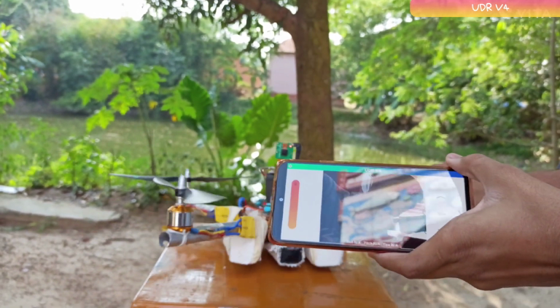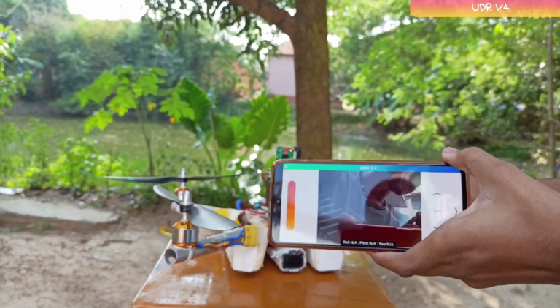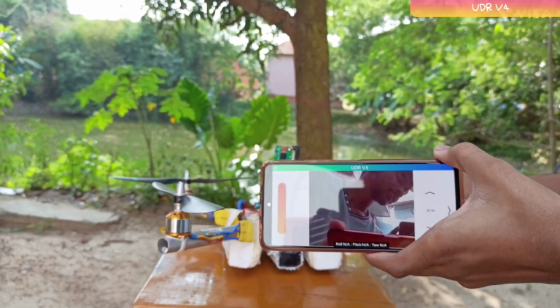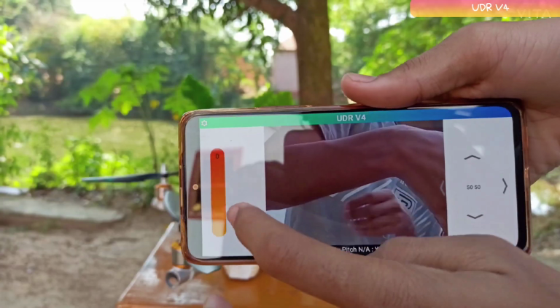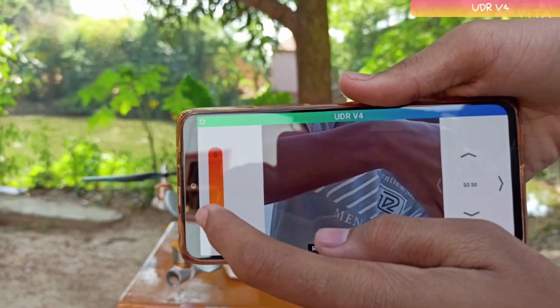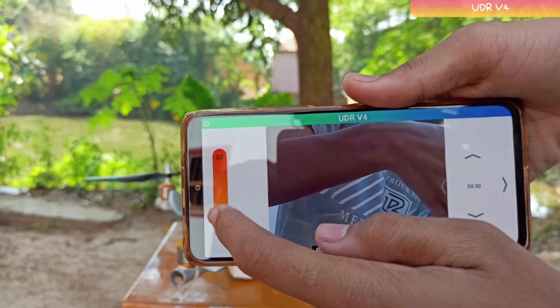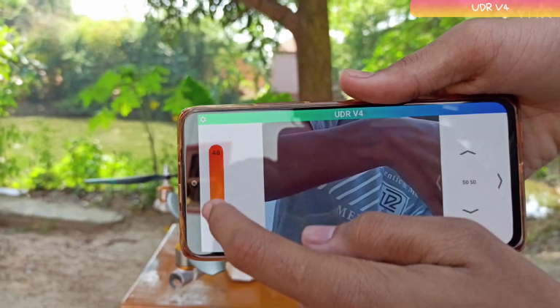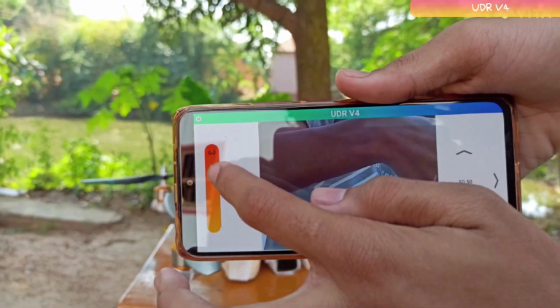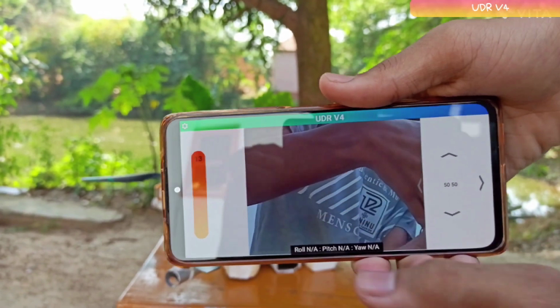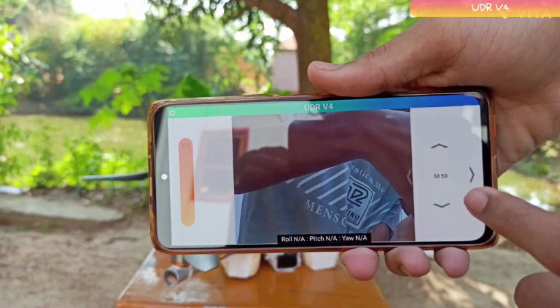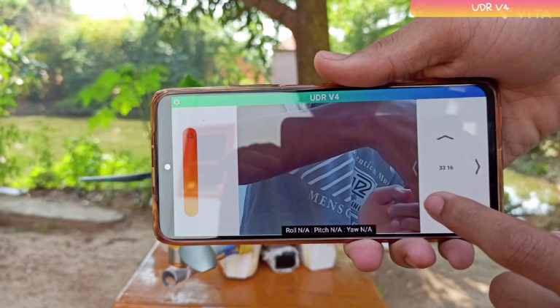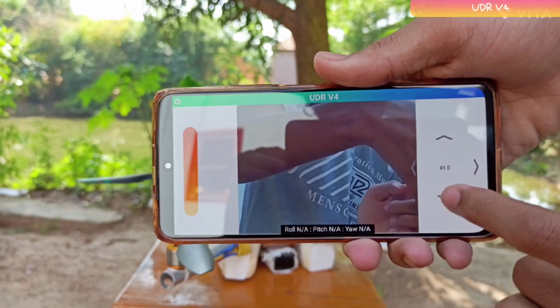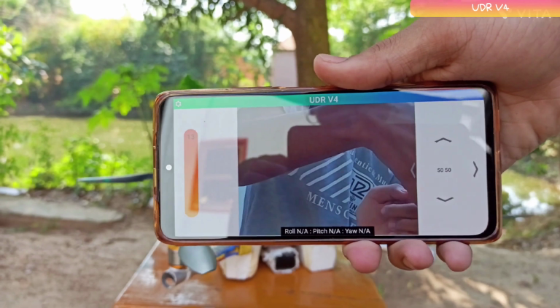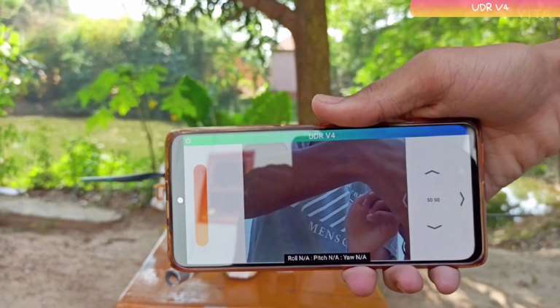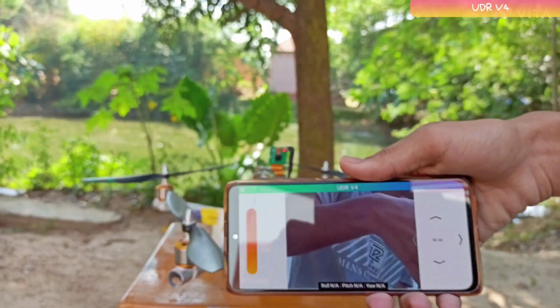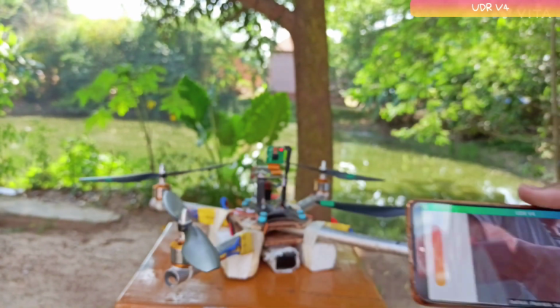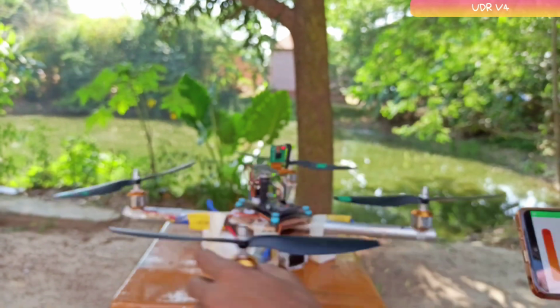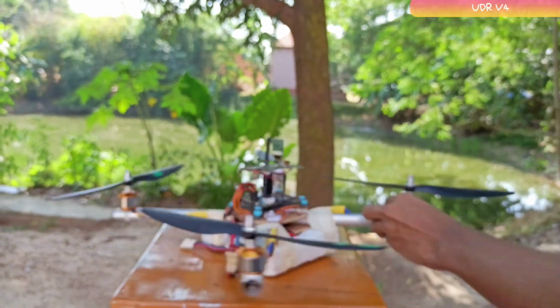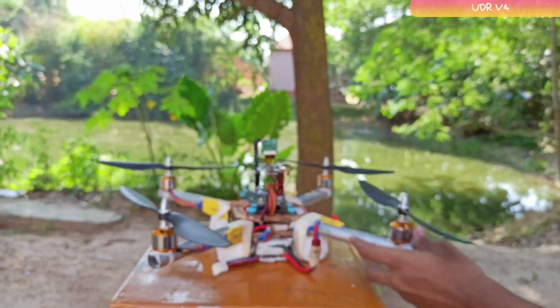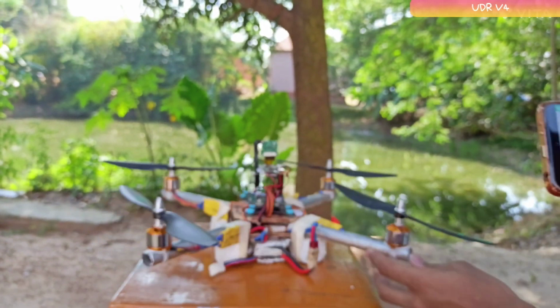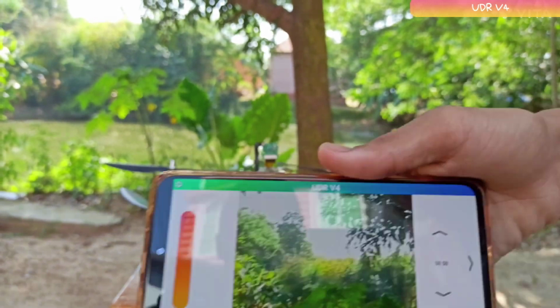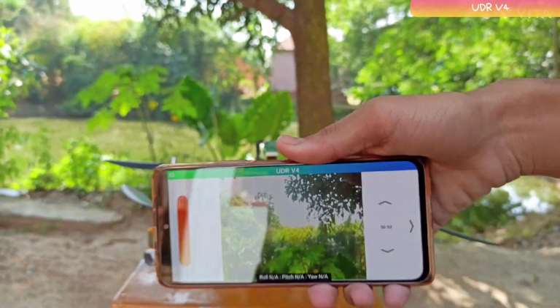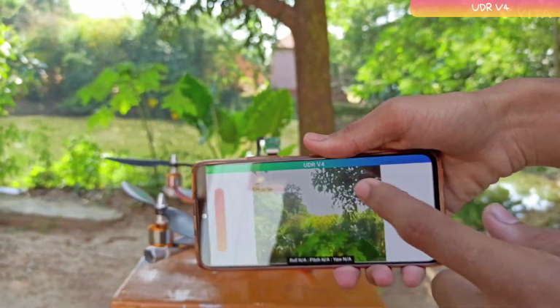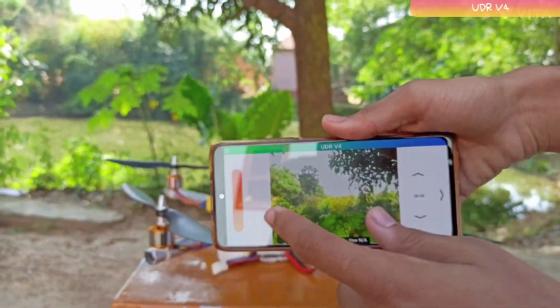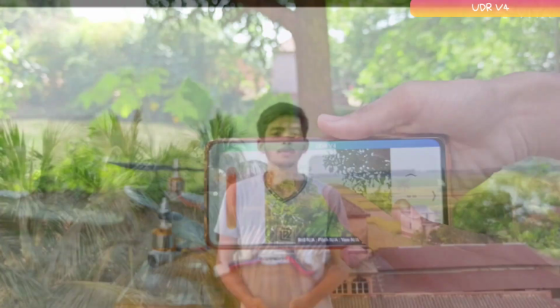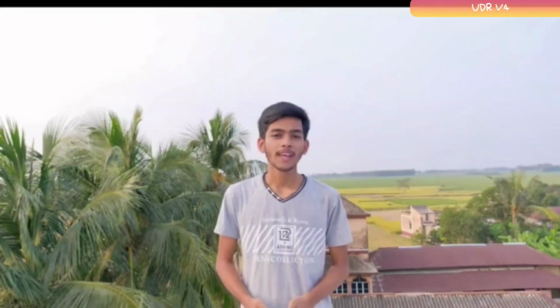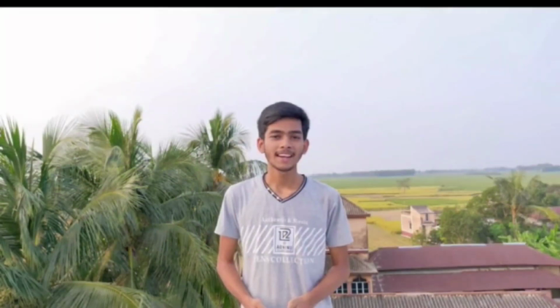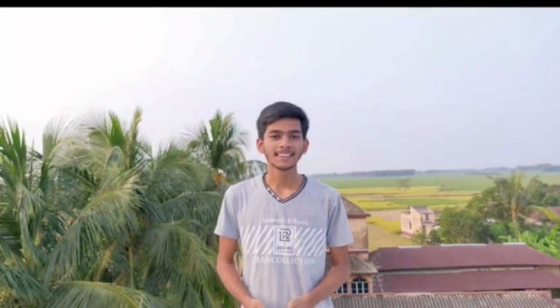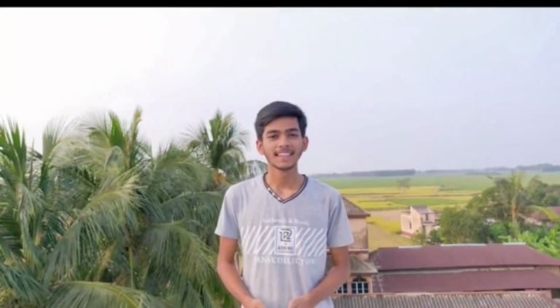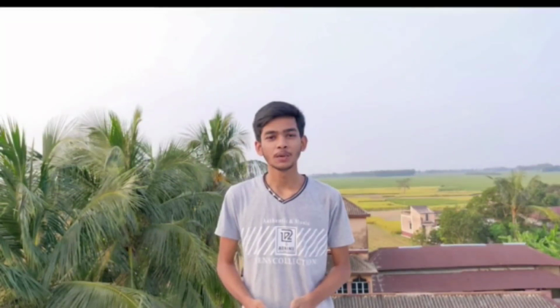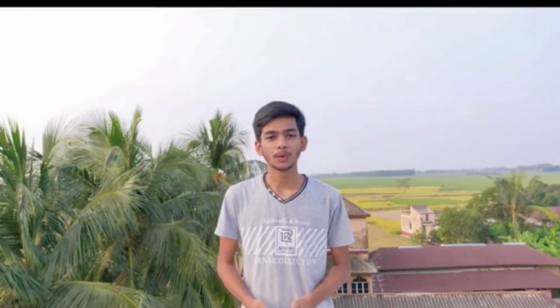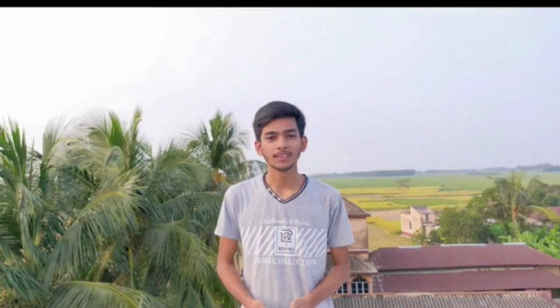Well, those were the basic features. What about autopilot and a fully featured ground control station? For that, stay tuned.